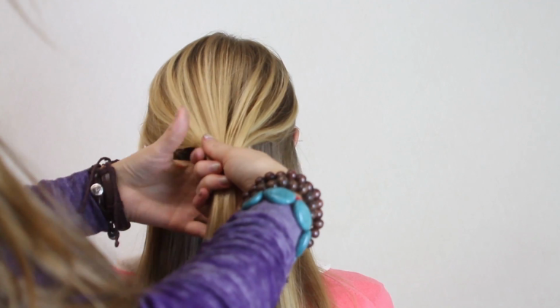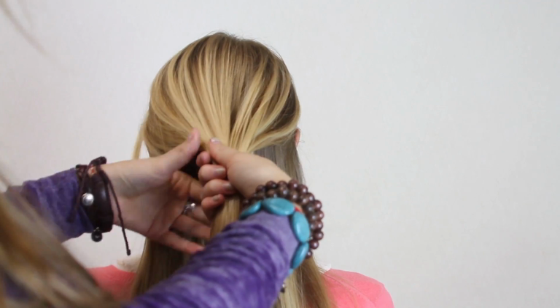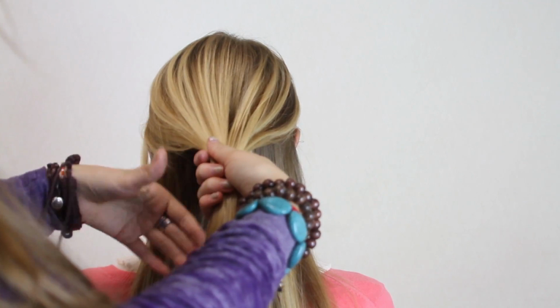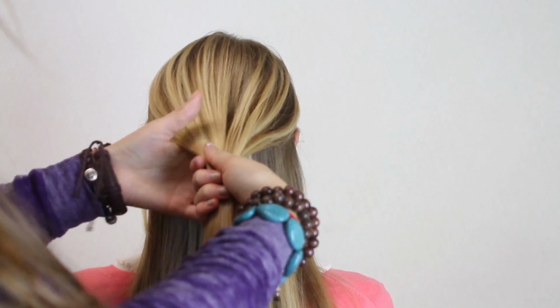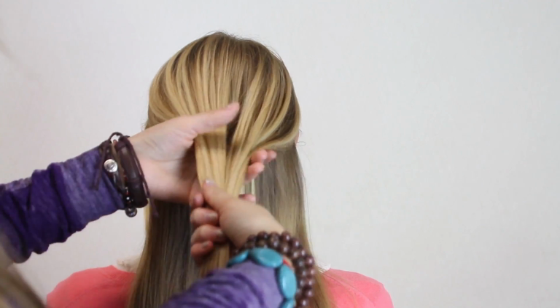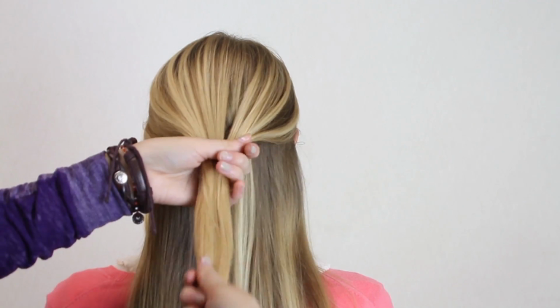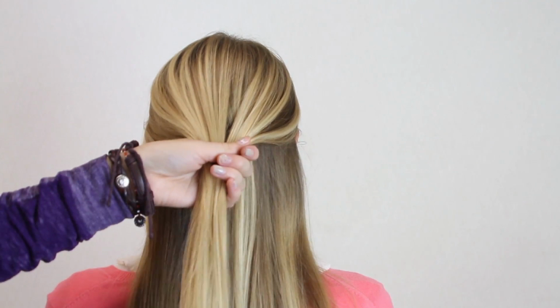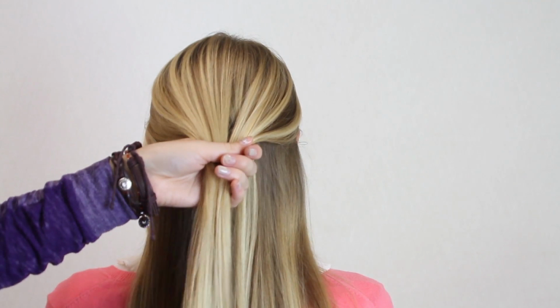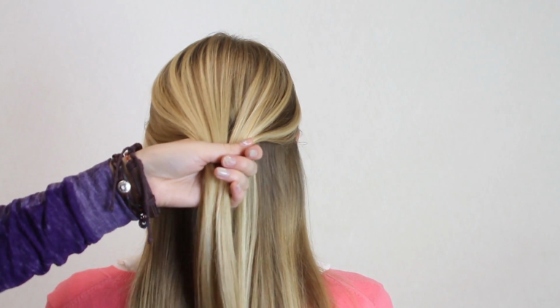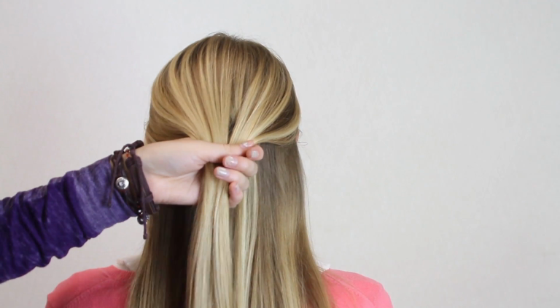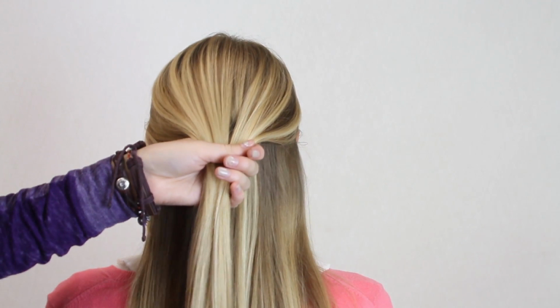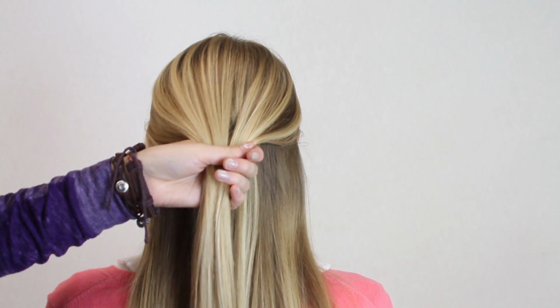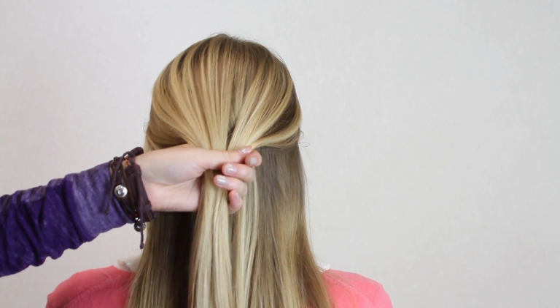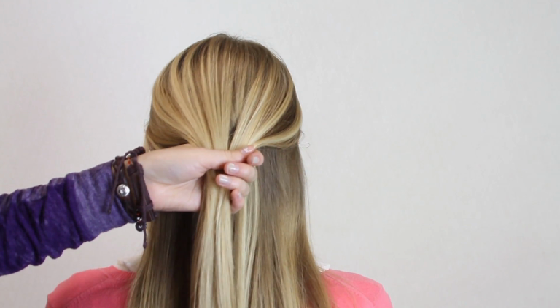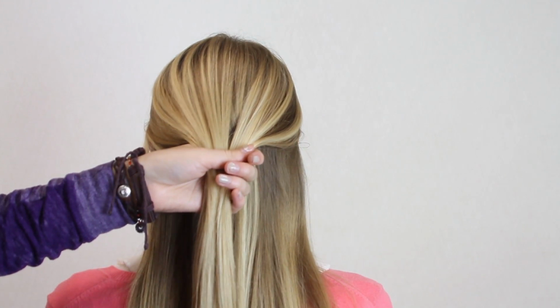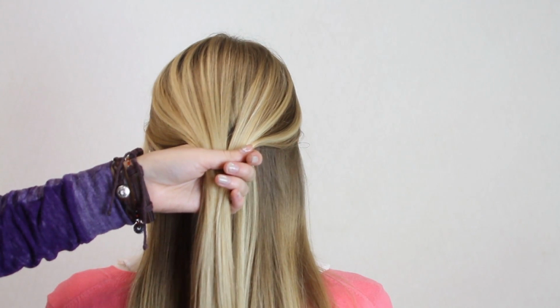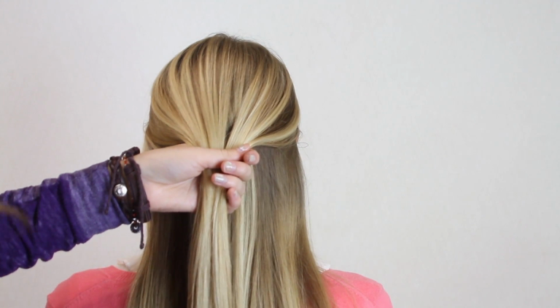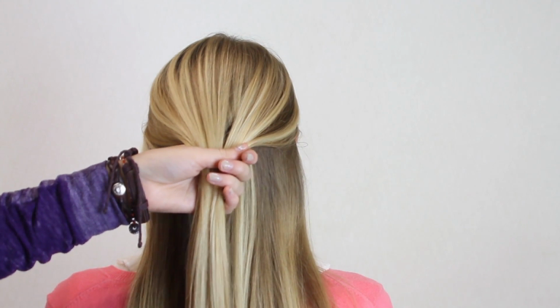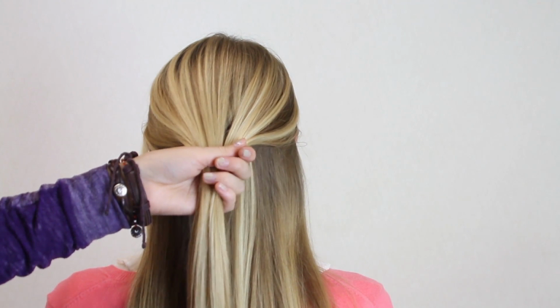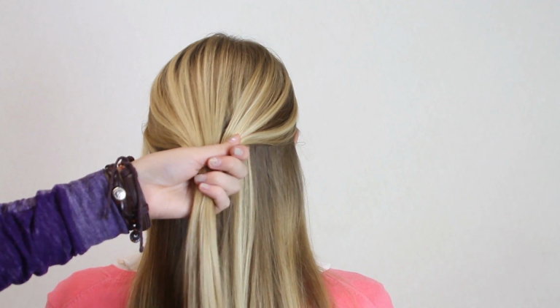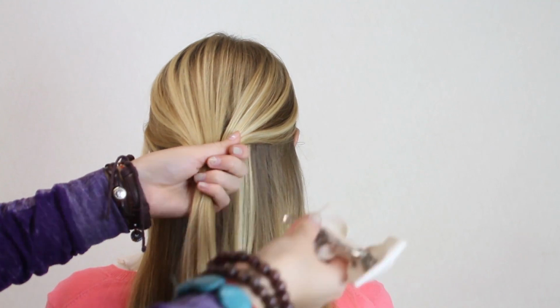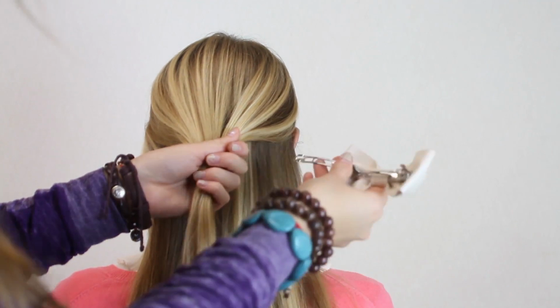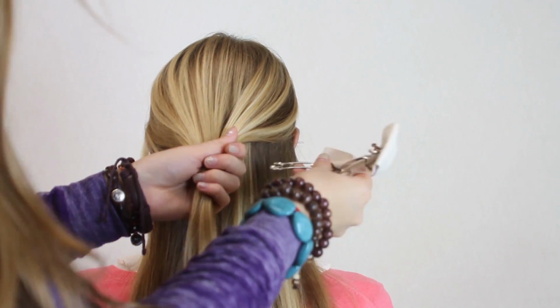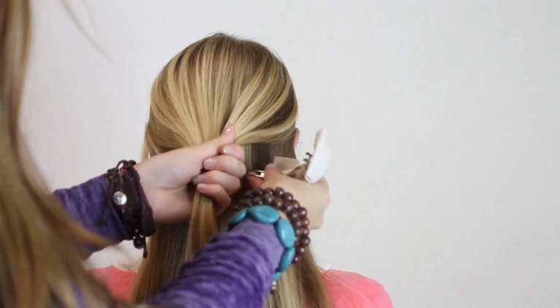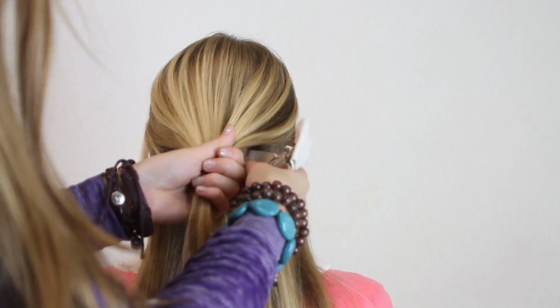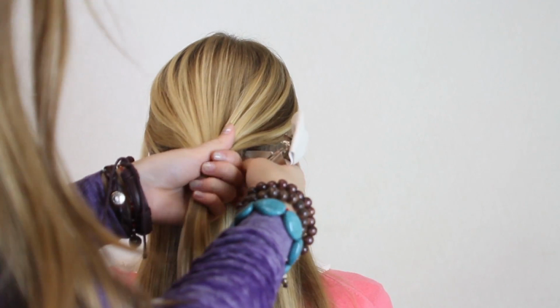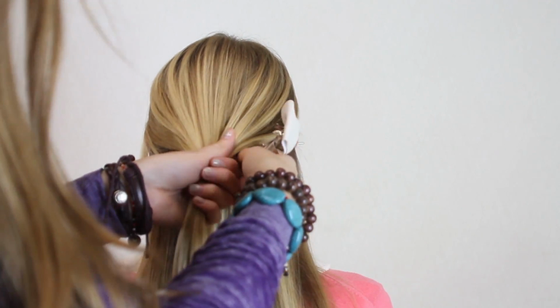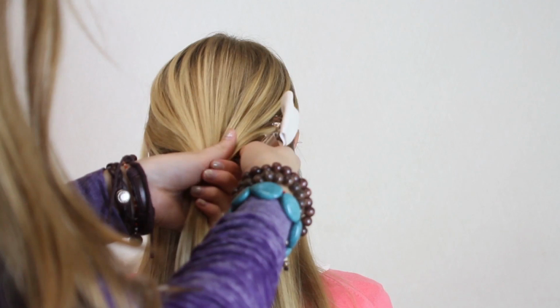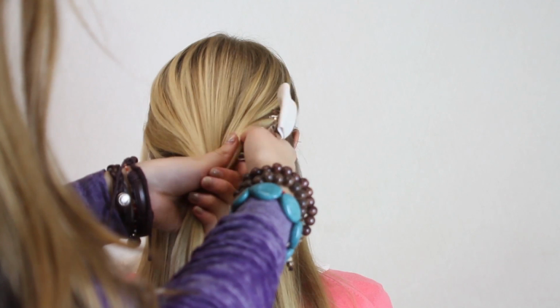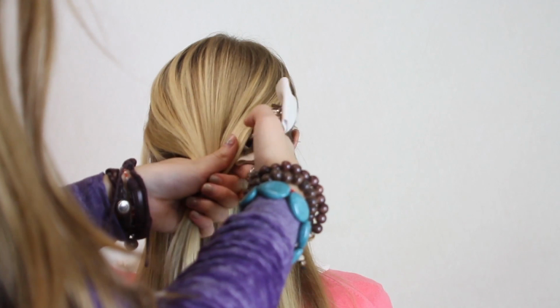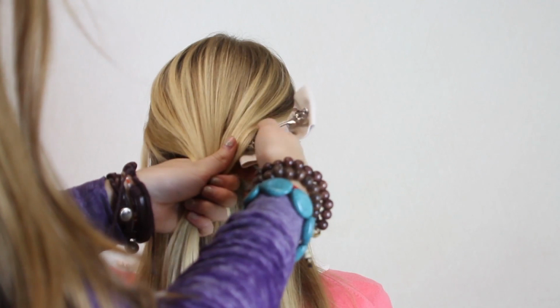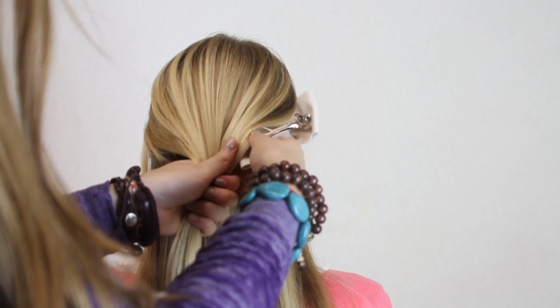For a super easy hairstyle, simply pull back the top section of your hair and fasten it with a cute bow.